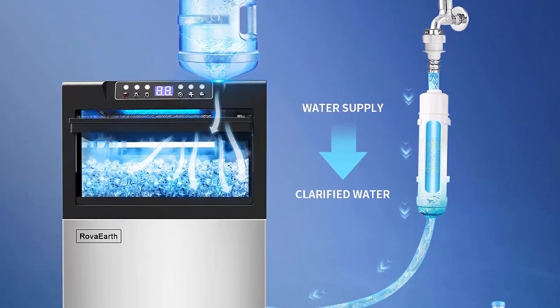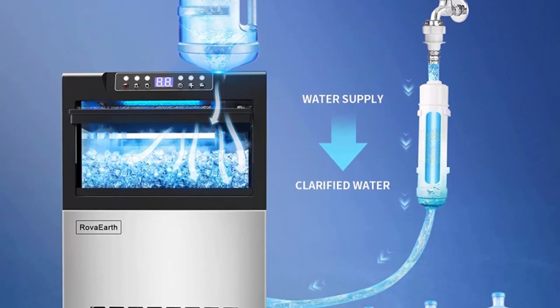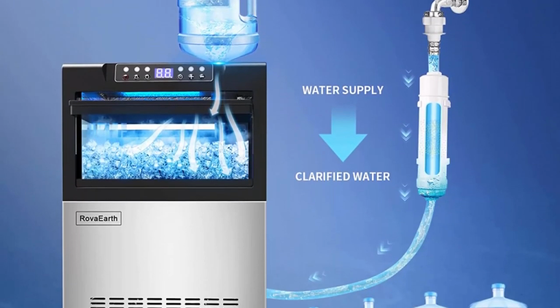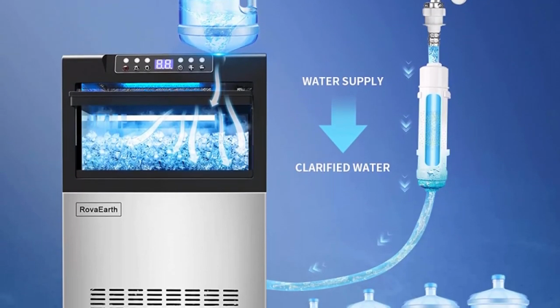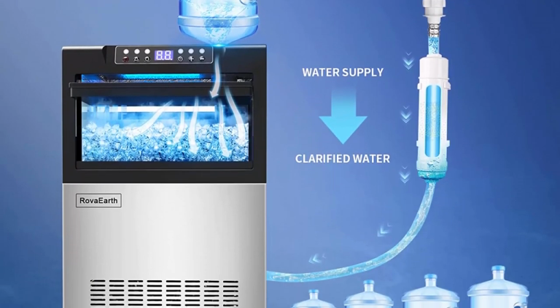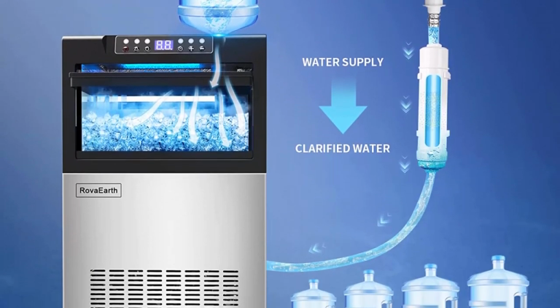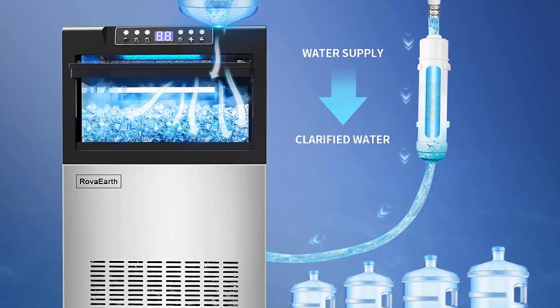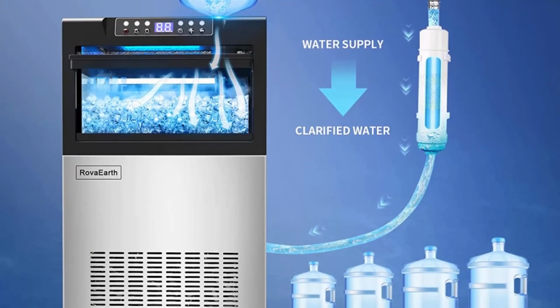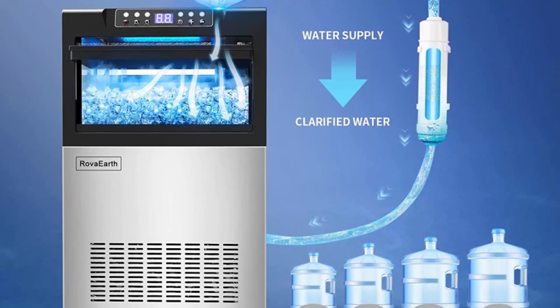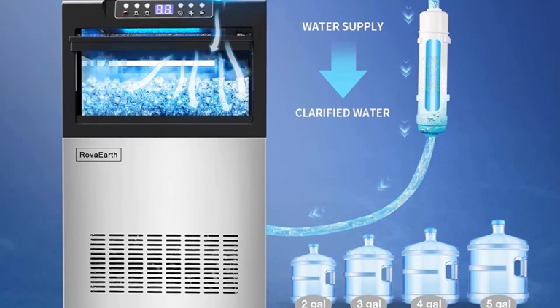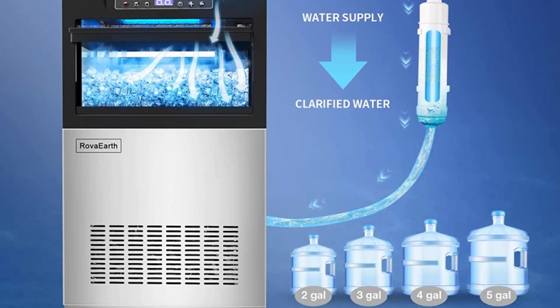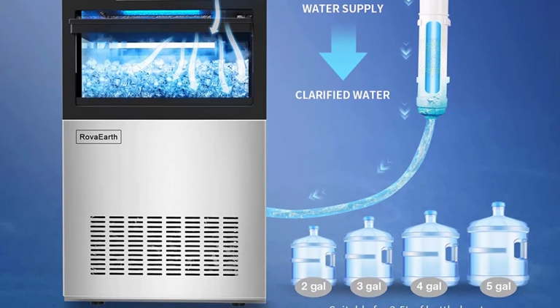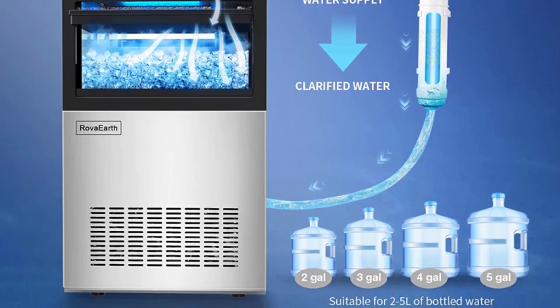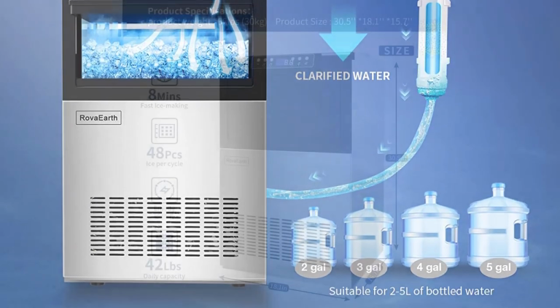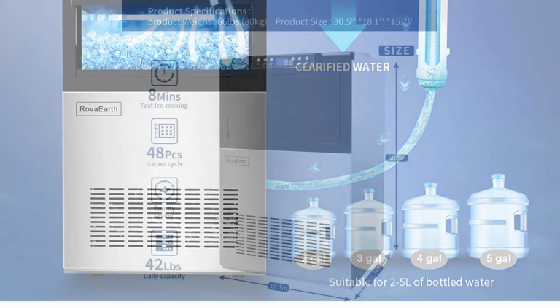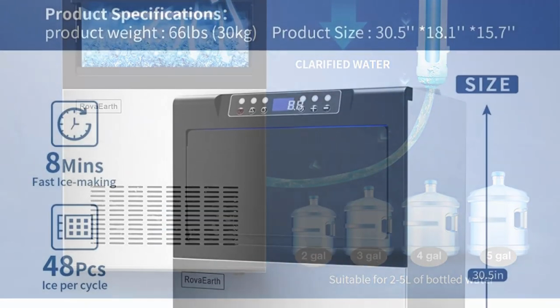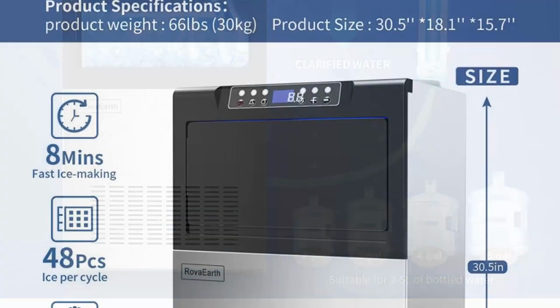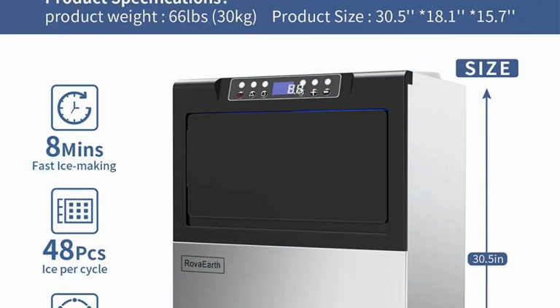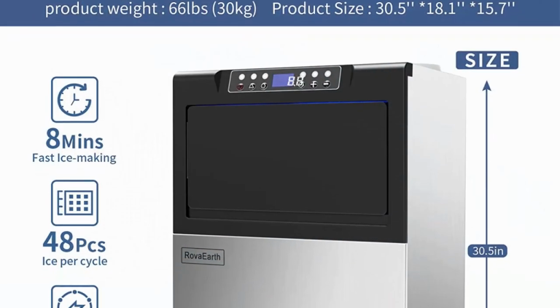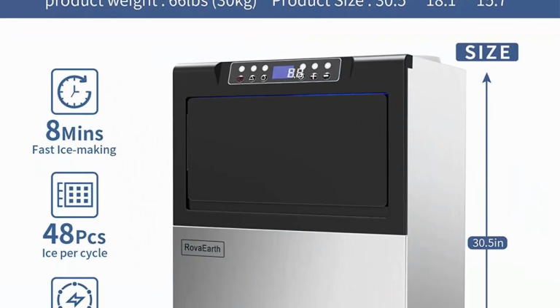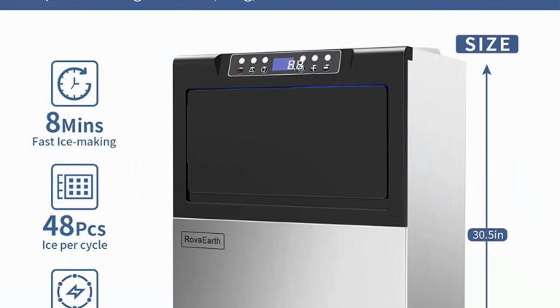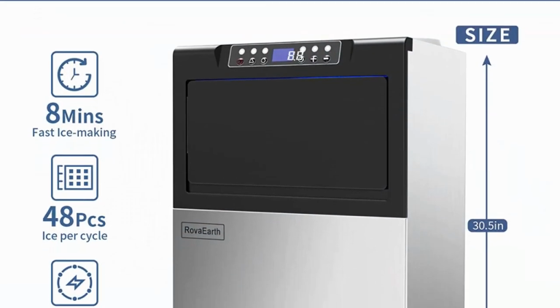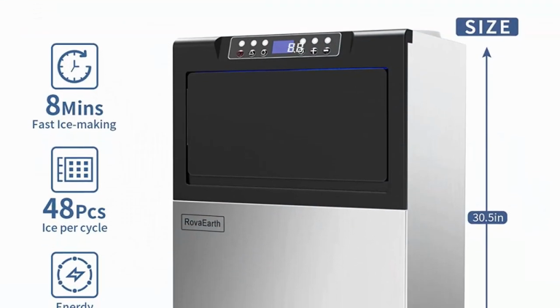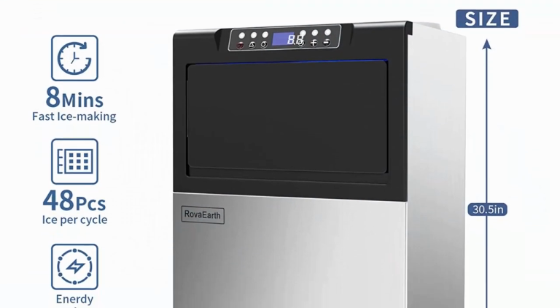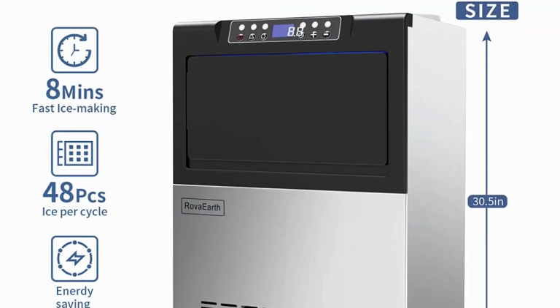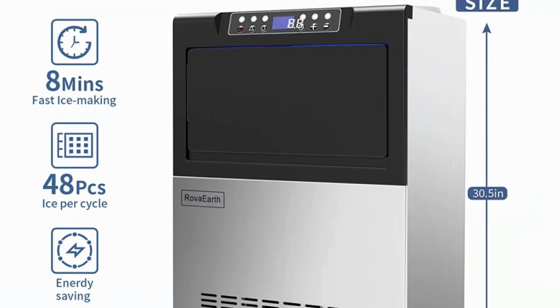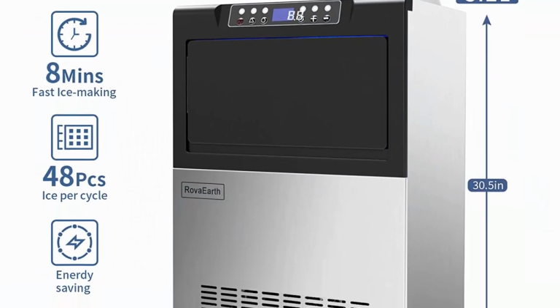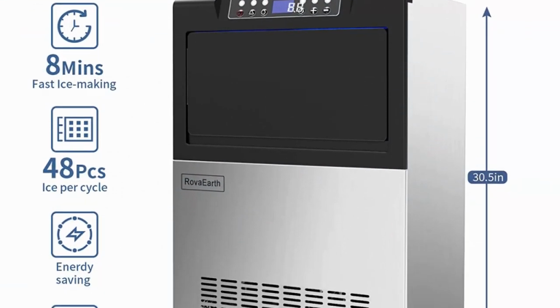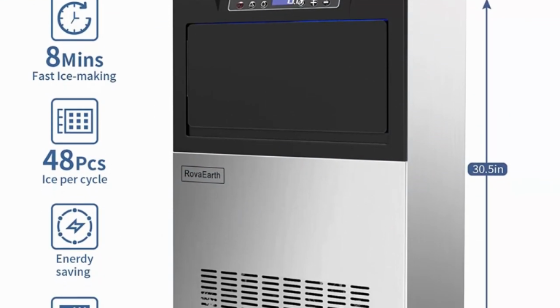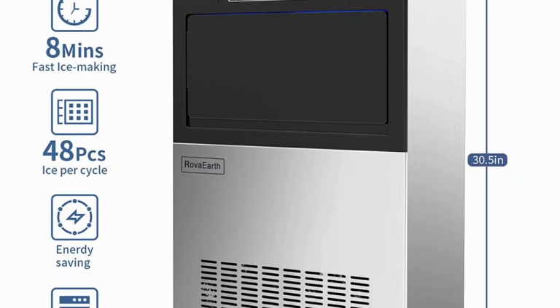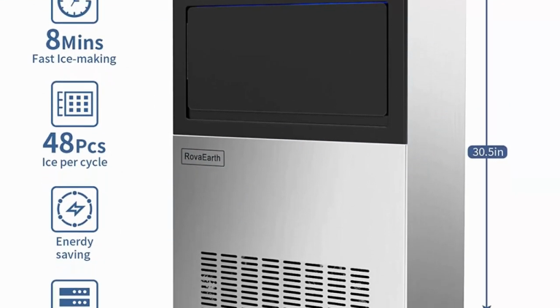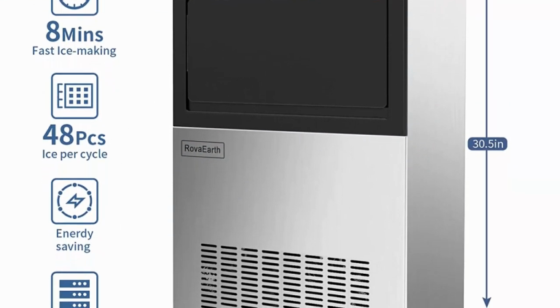Everything you need is thoughtfully included. LED automatic operation panel — different from other standalone ice makers, the operation panel of the Rova Earth commercial ice maker moves up, which is more ergonomic and easier to operate without bending over.